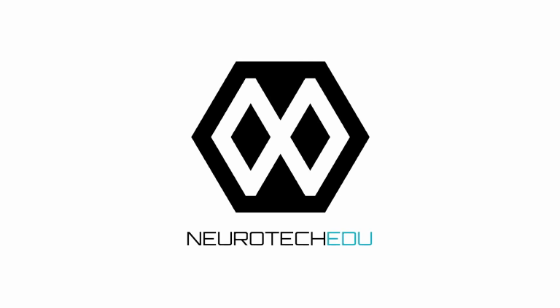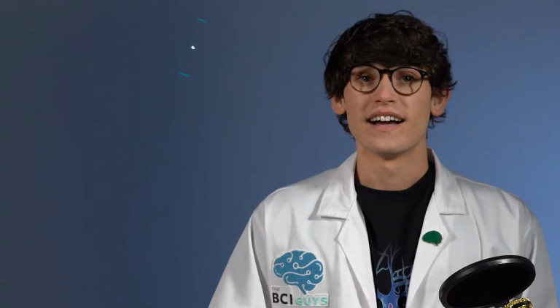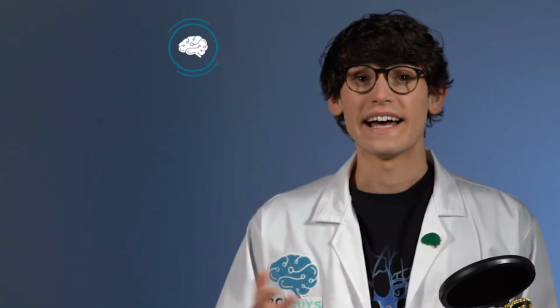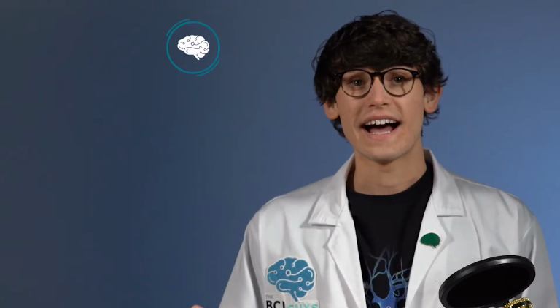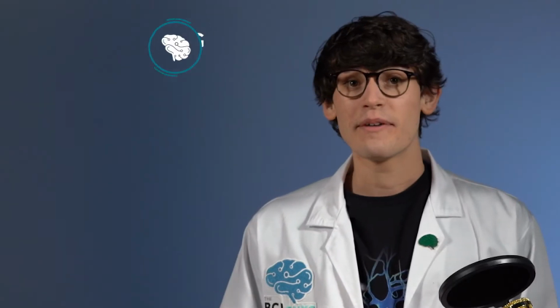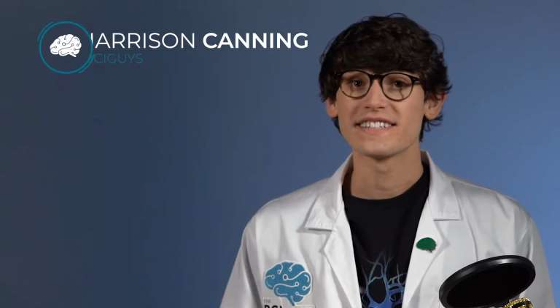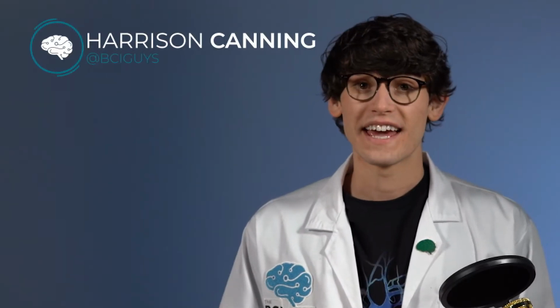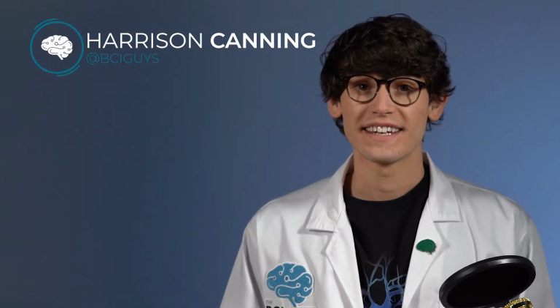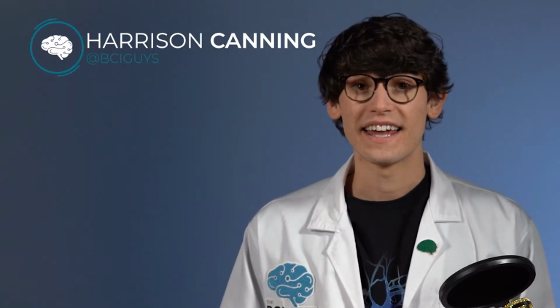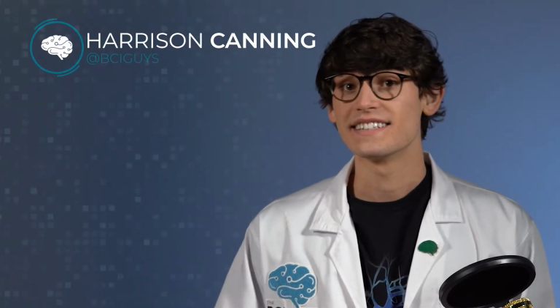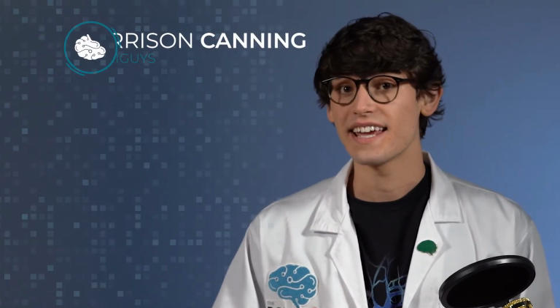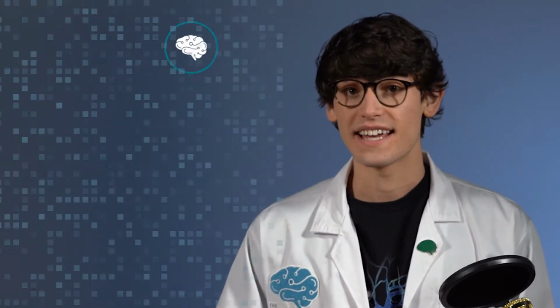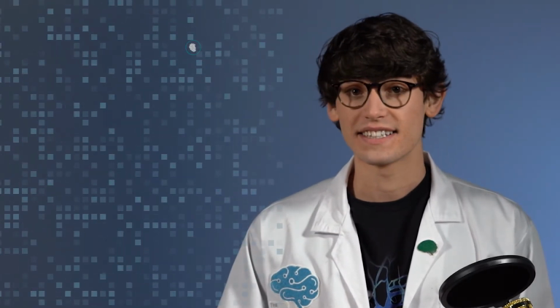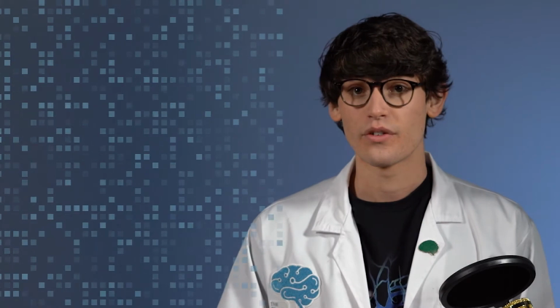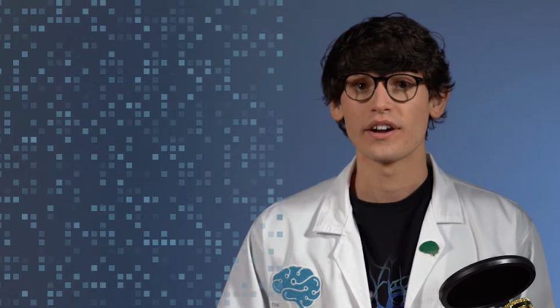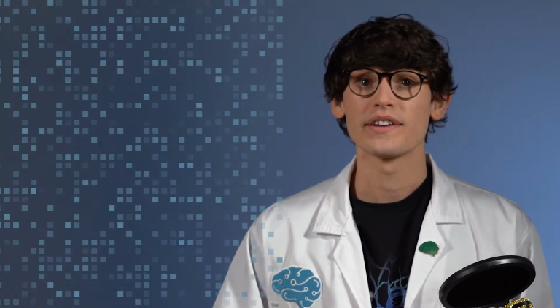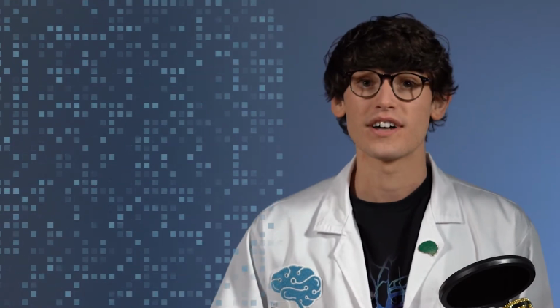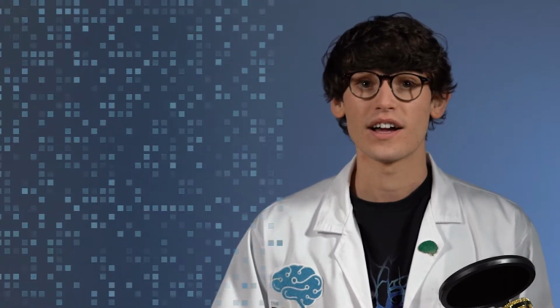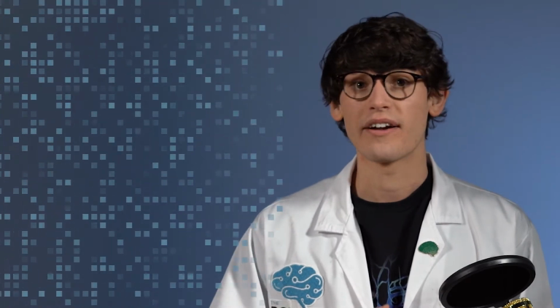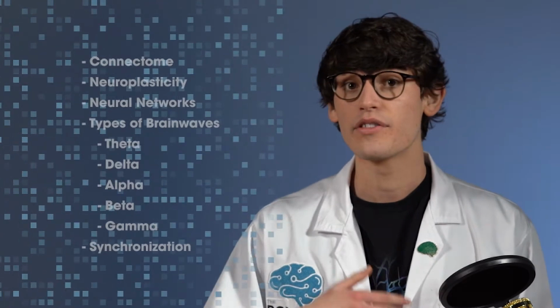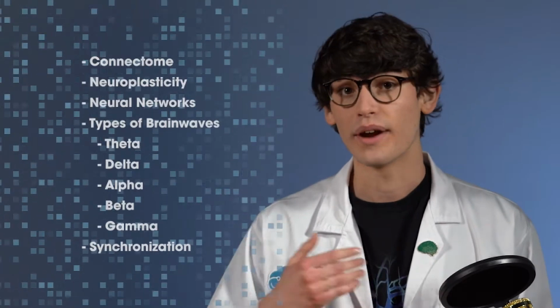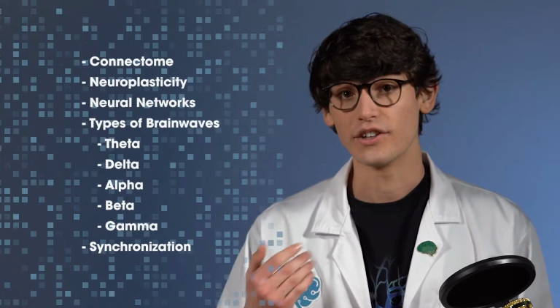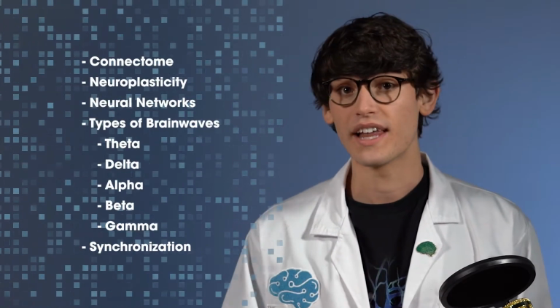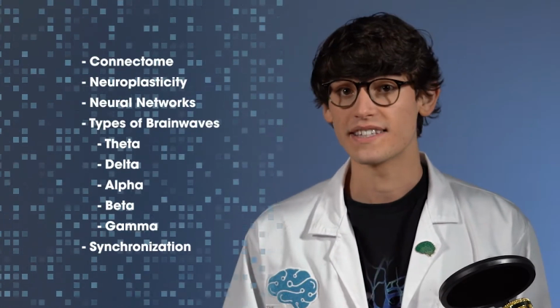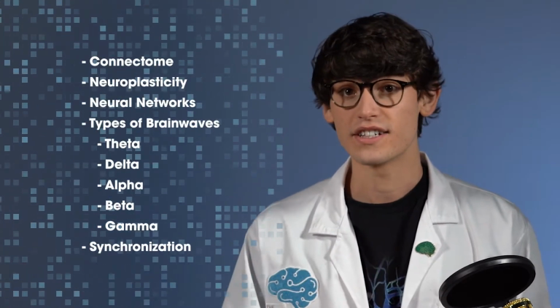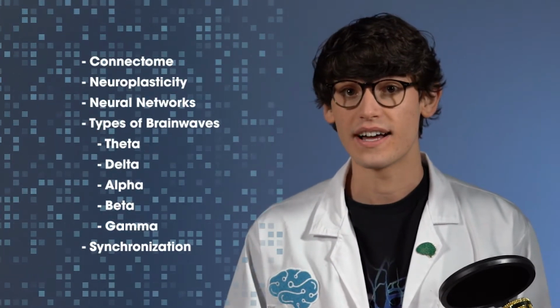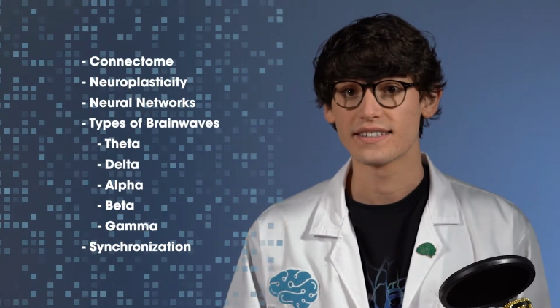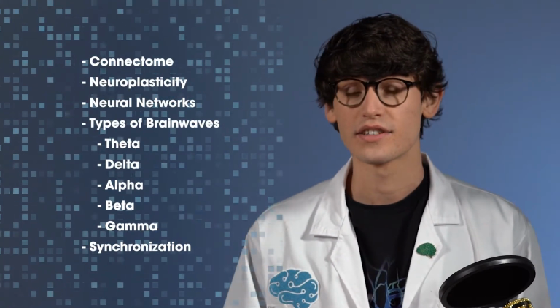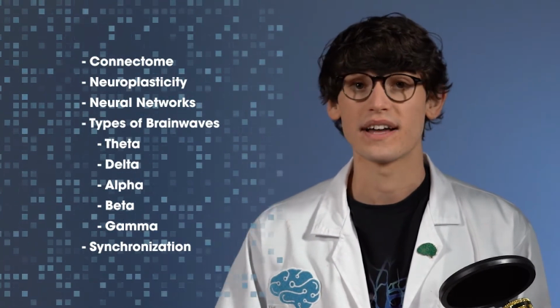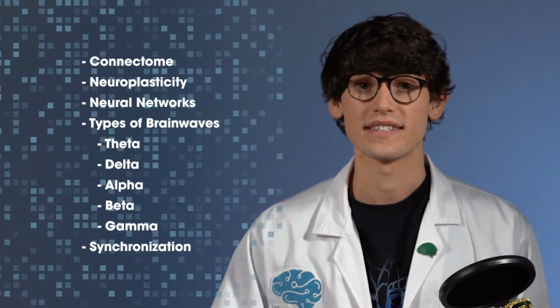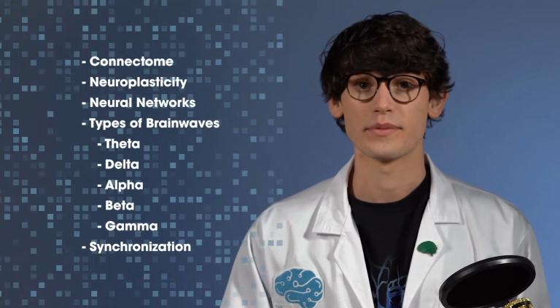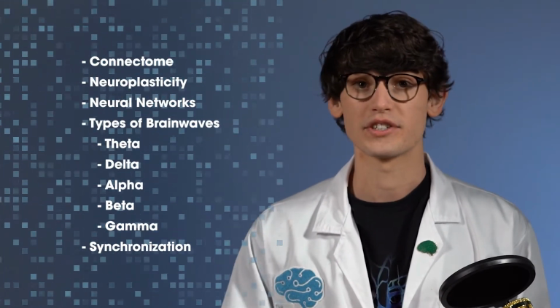Hi, I'm Harrison Canning, and in today's lesson, we are going to talk about how the brain utilizes neurons to process information.